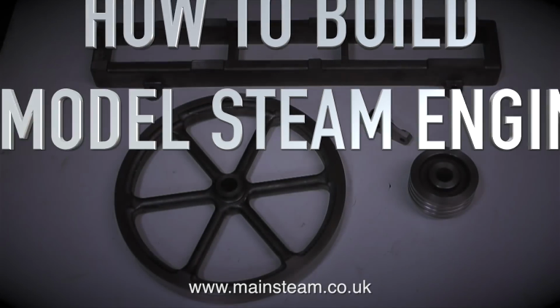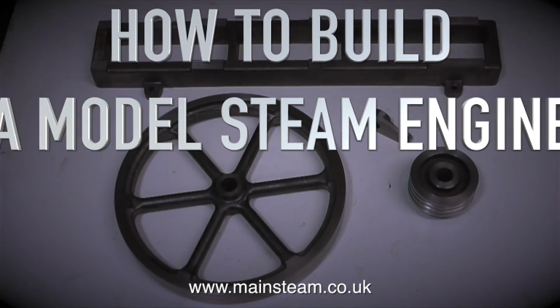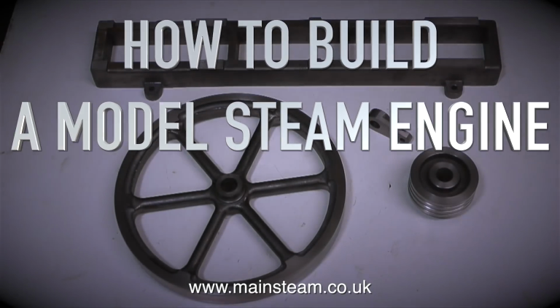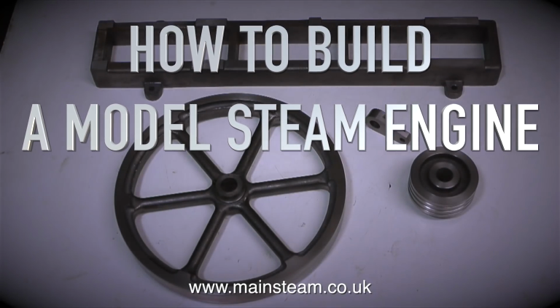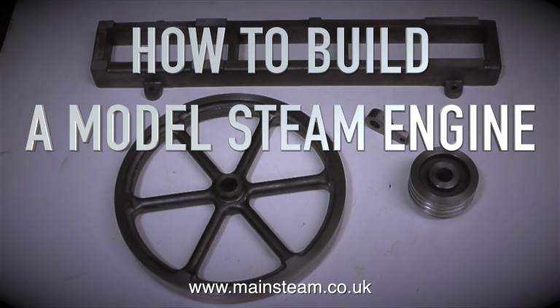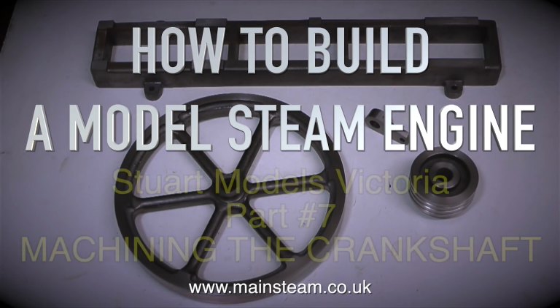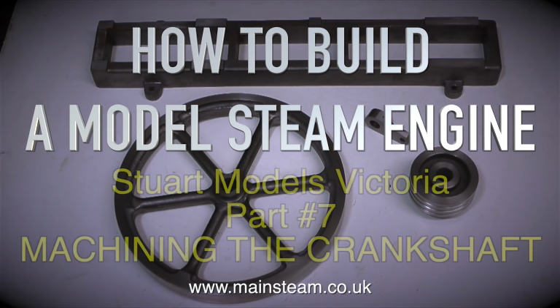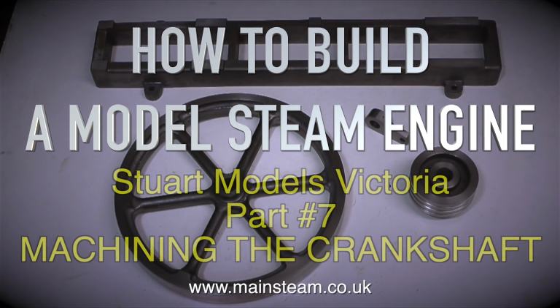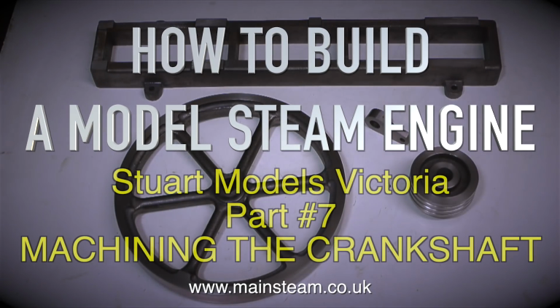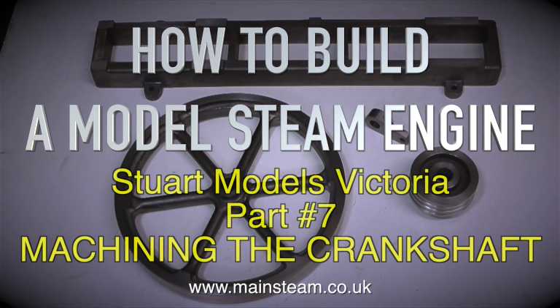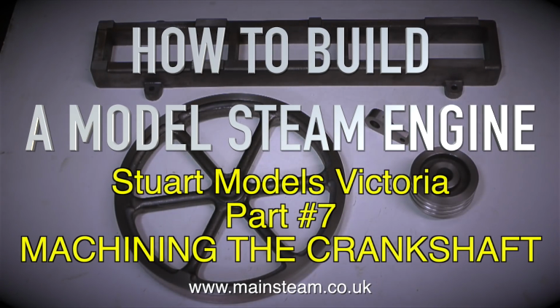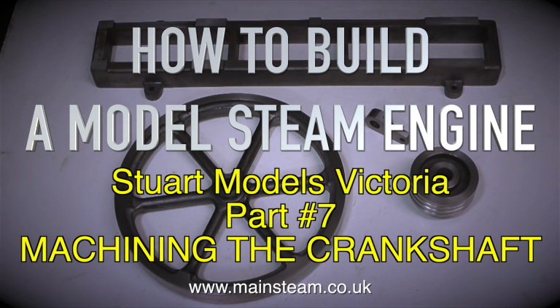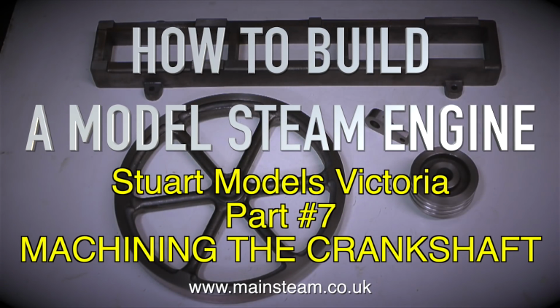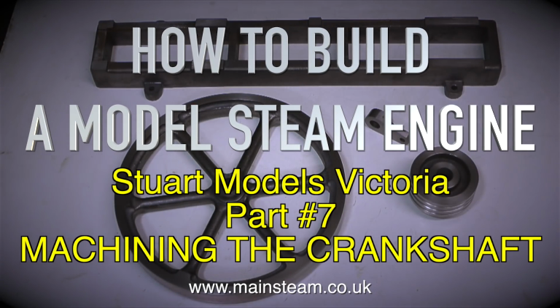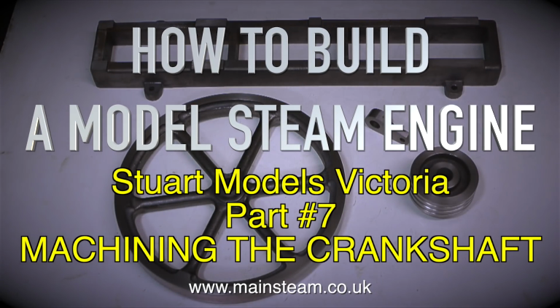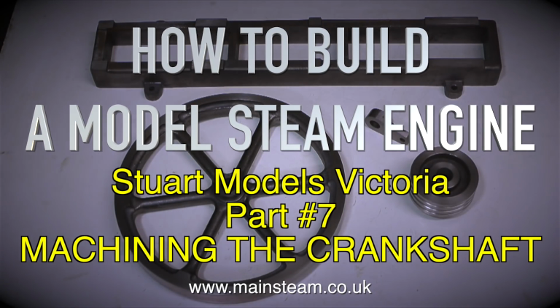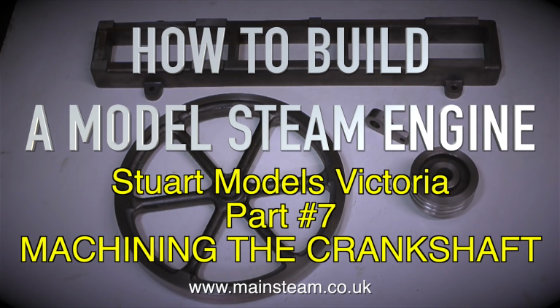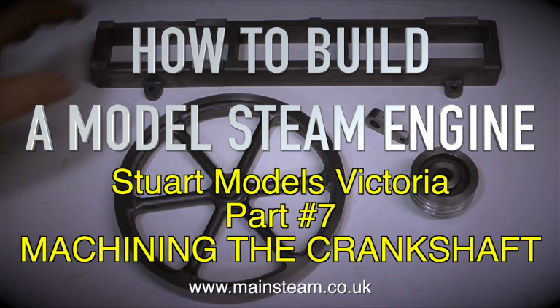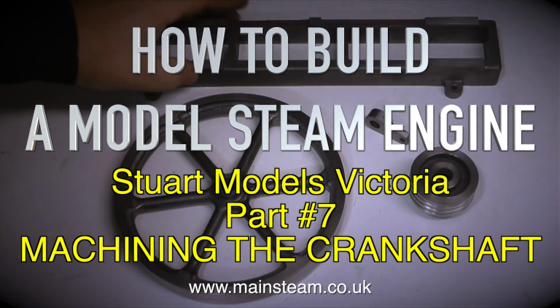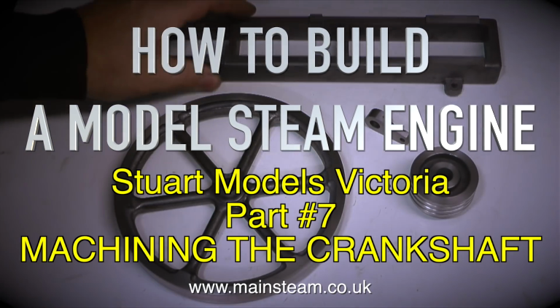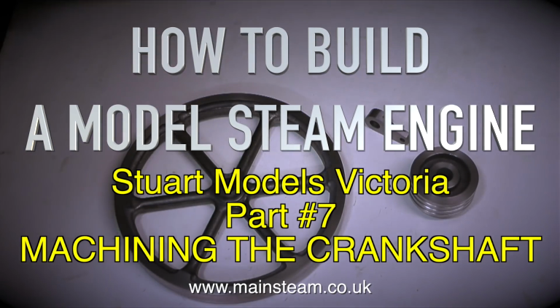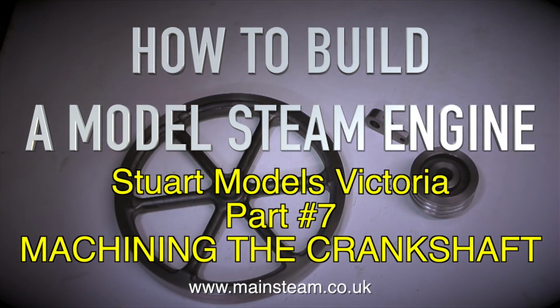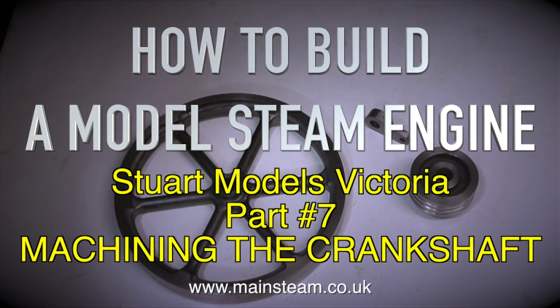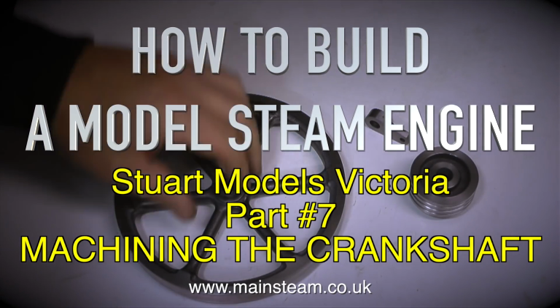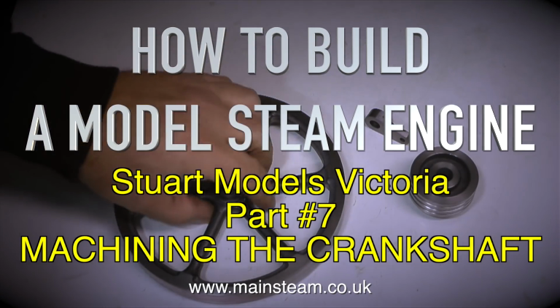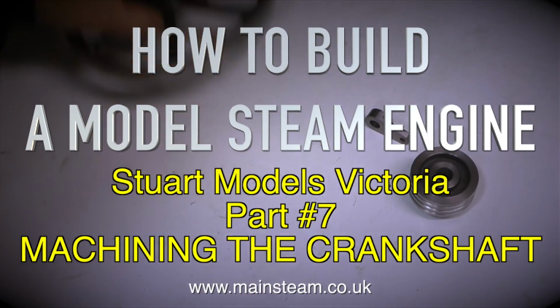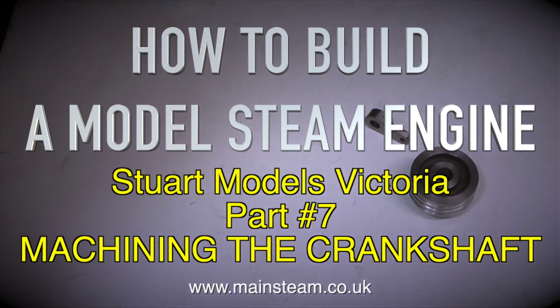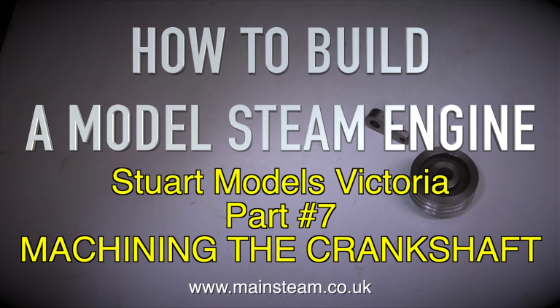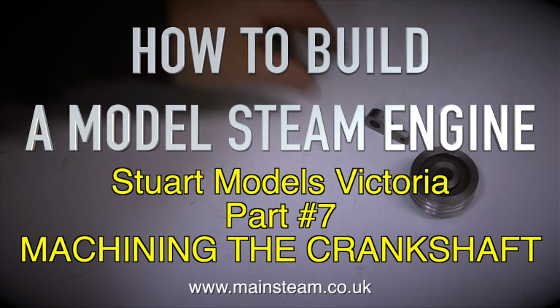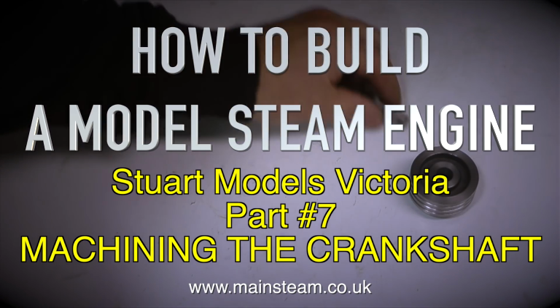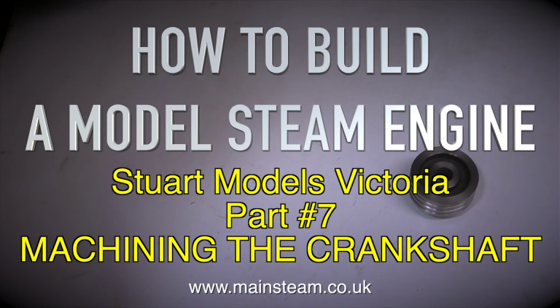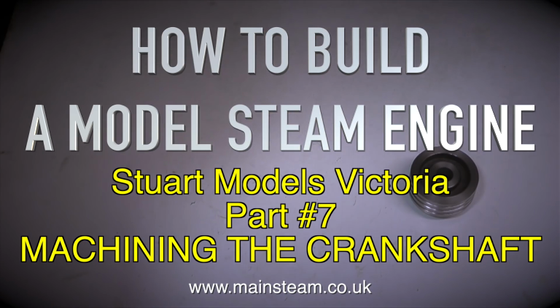How to build a model steam engine. Stuart Models Victoria, Part 7: machining the crankshaft.